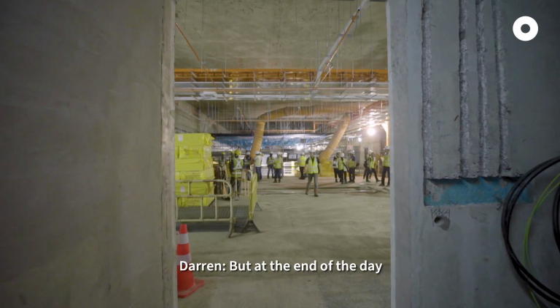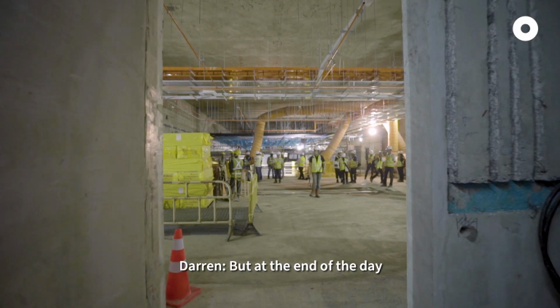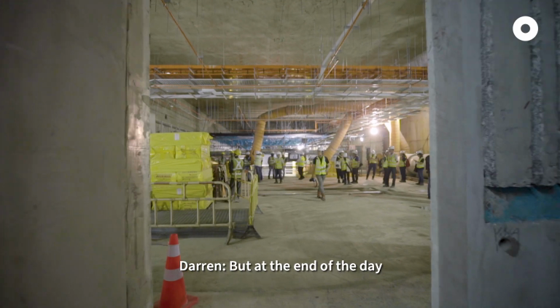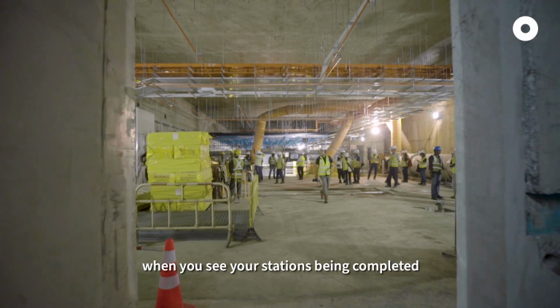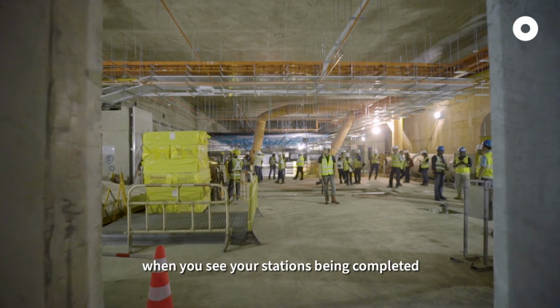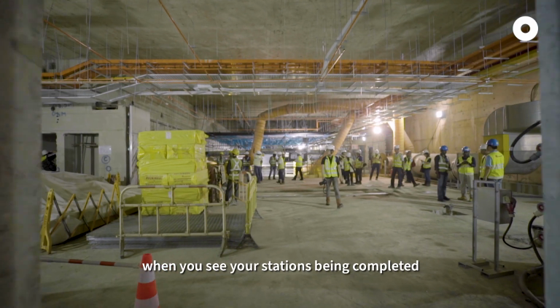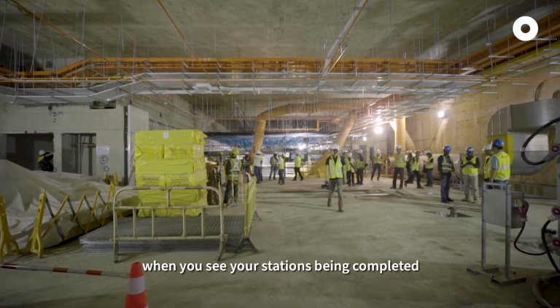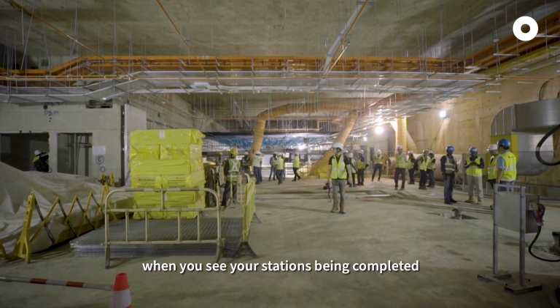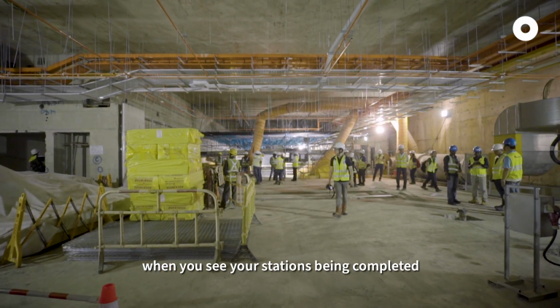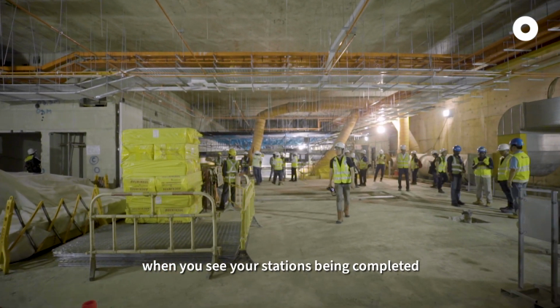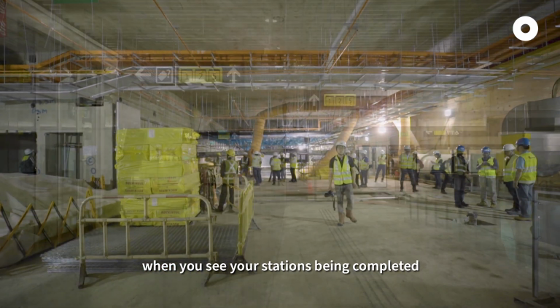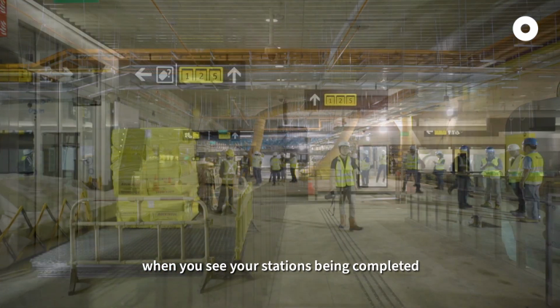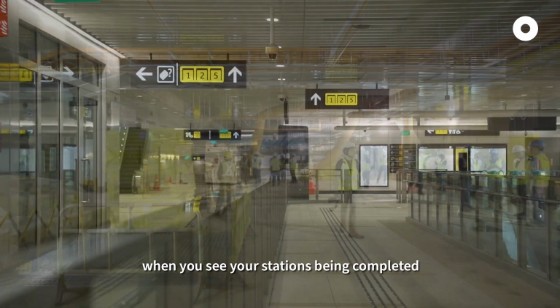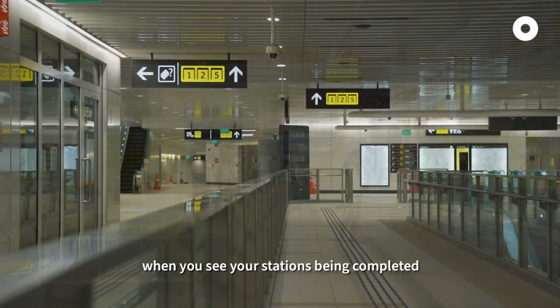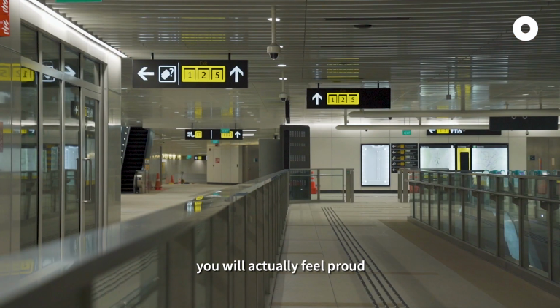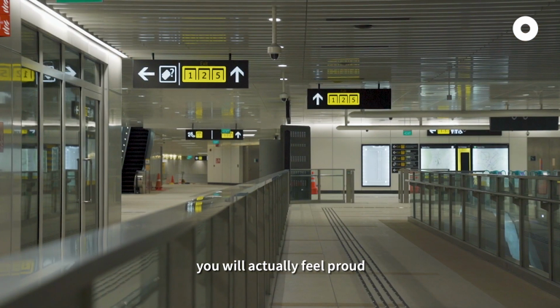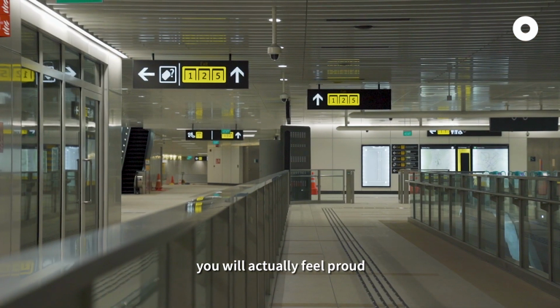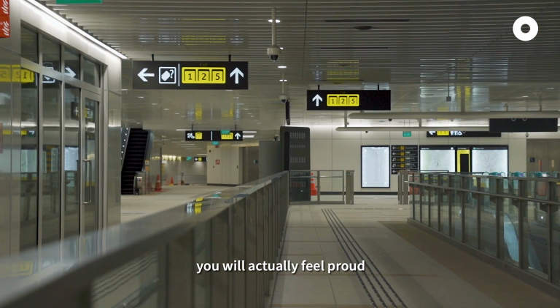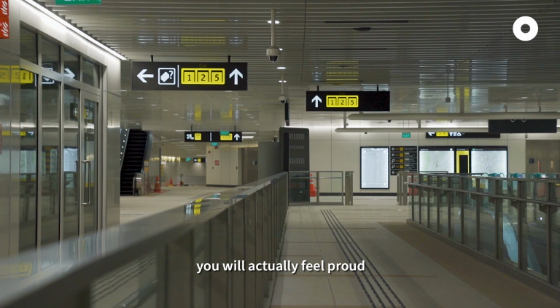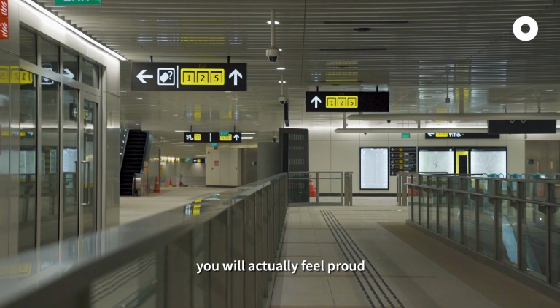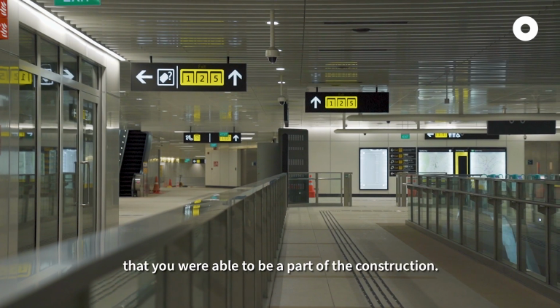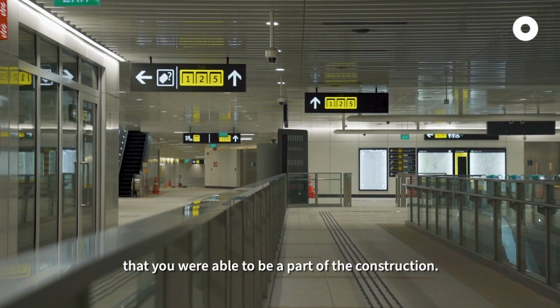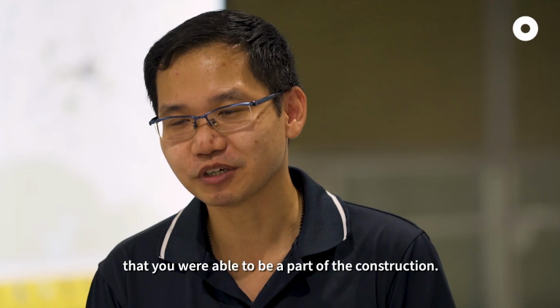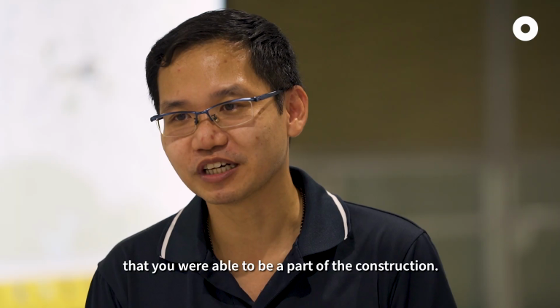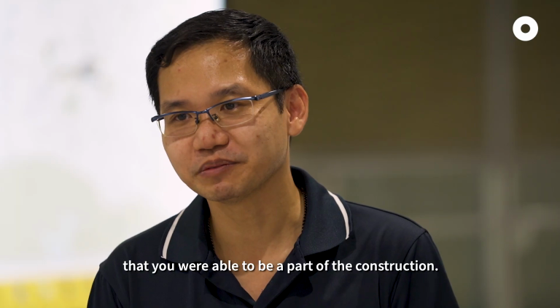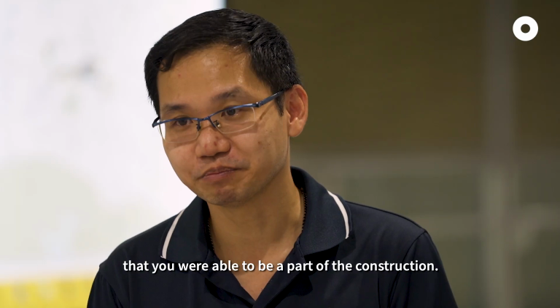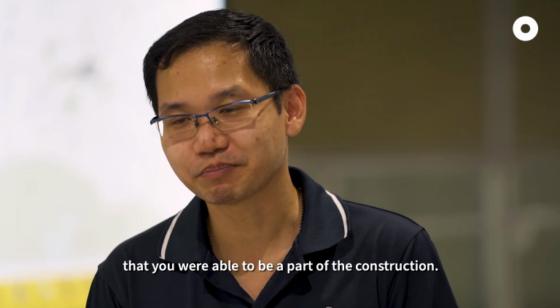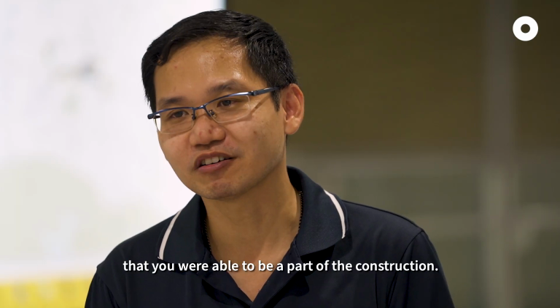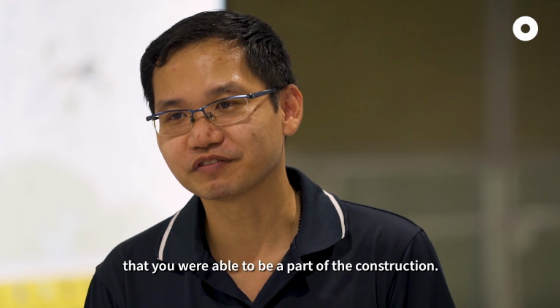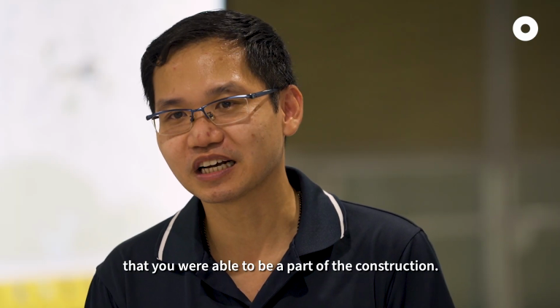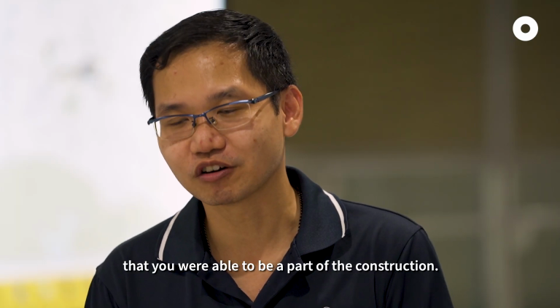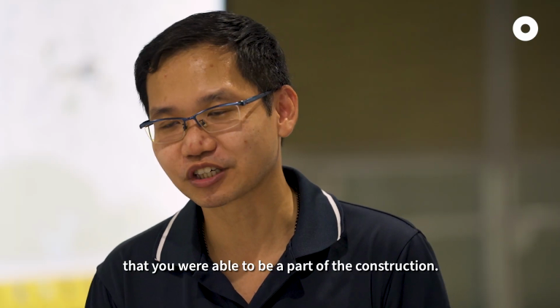But at the end of the day, when you see your station being completed, you will actually feel proud that you are able to be part of the construction.